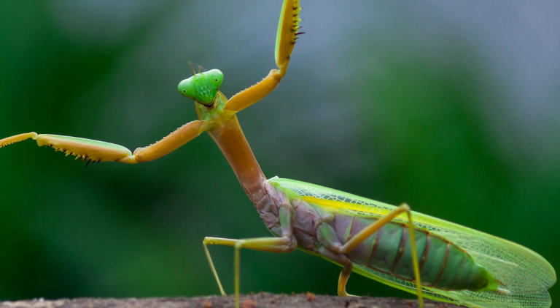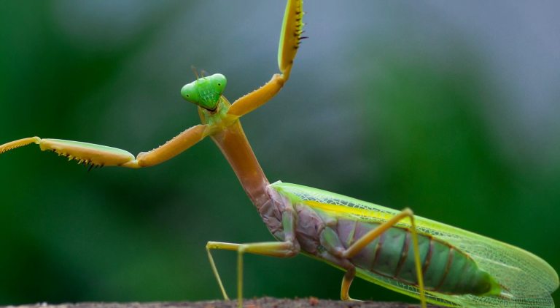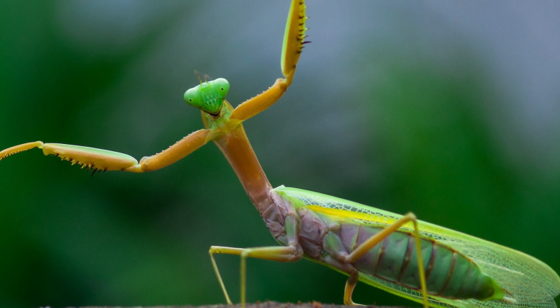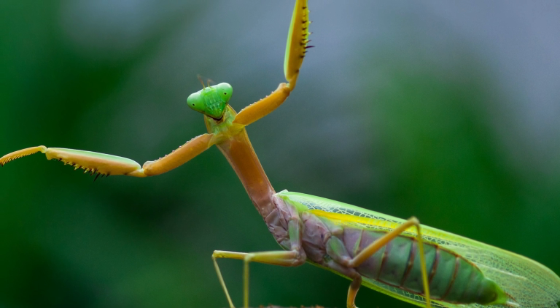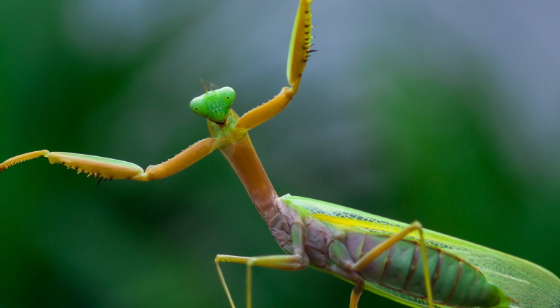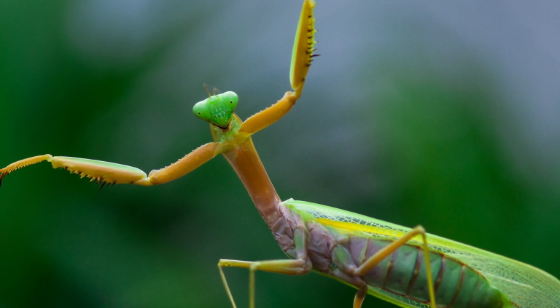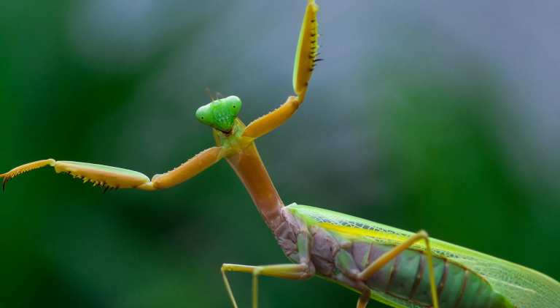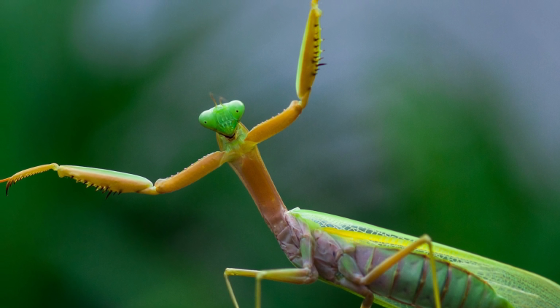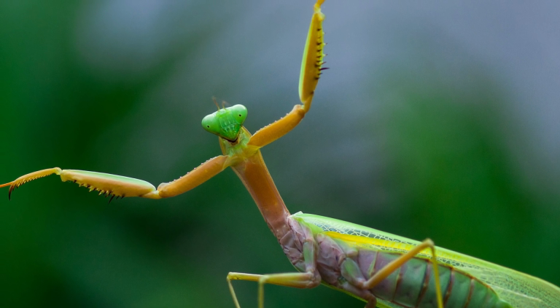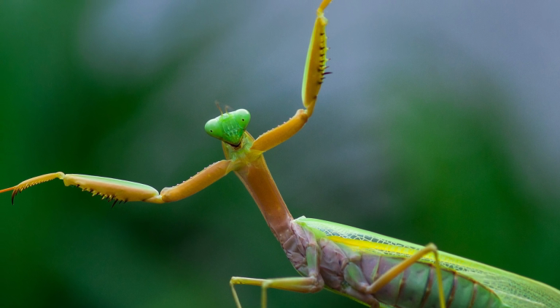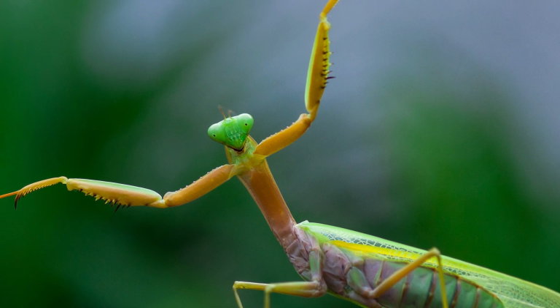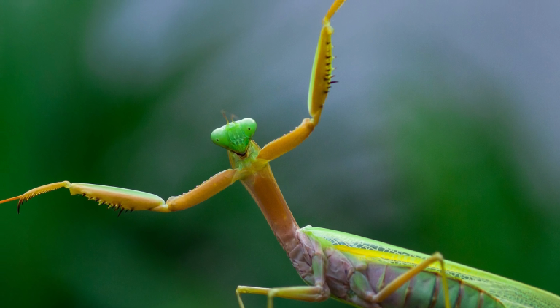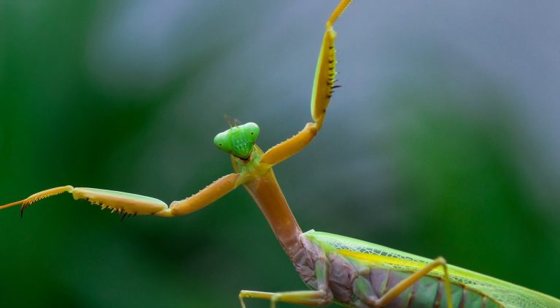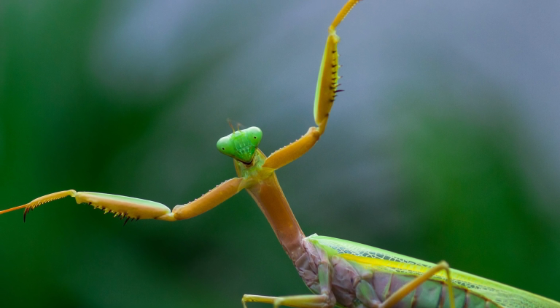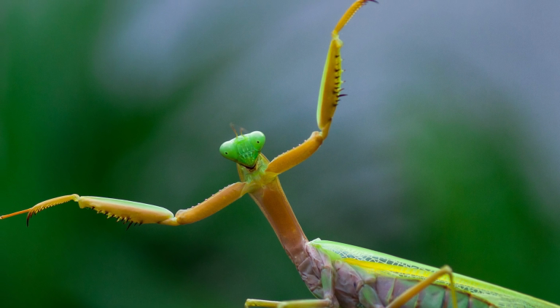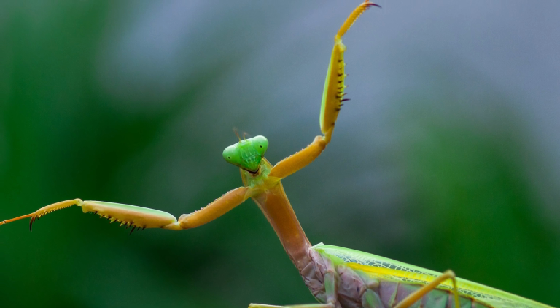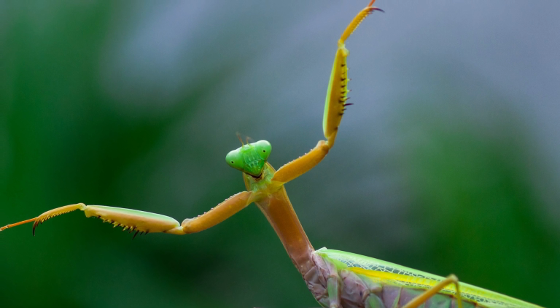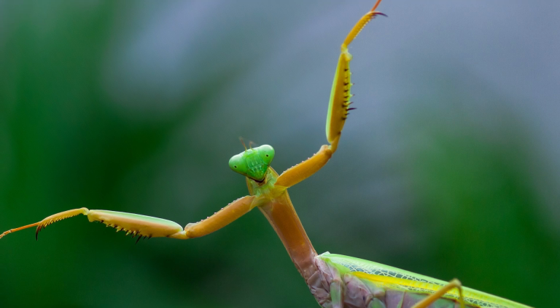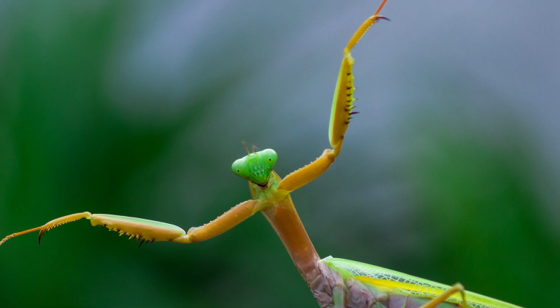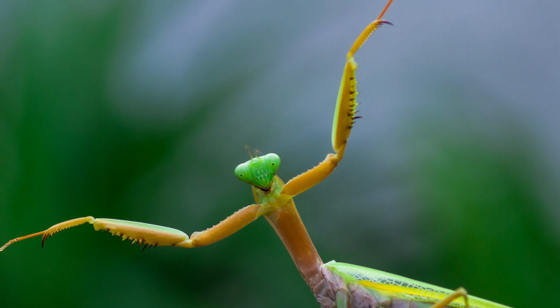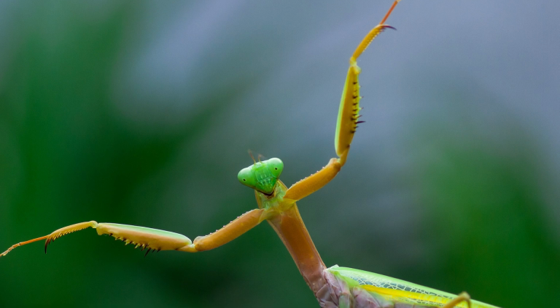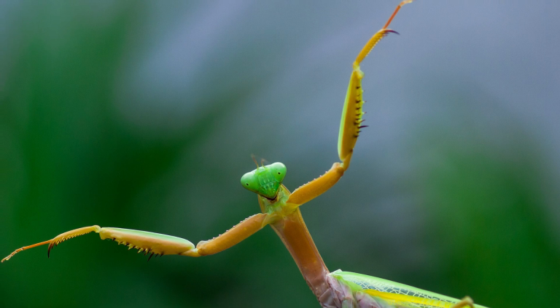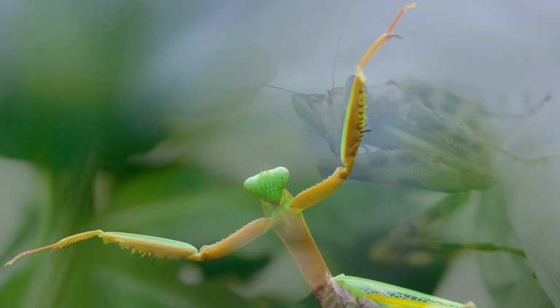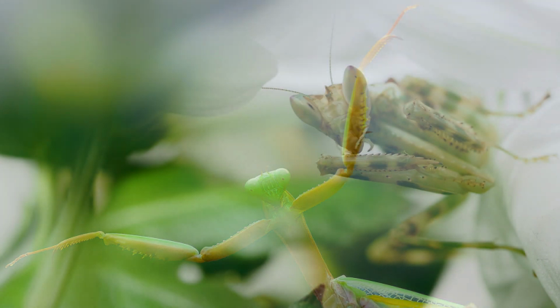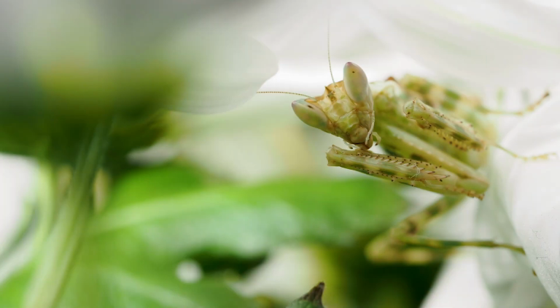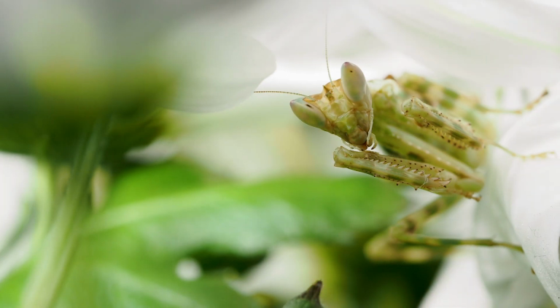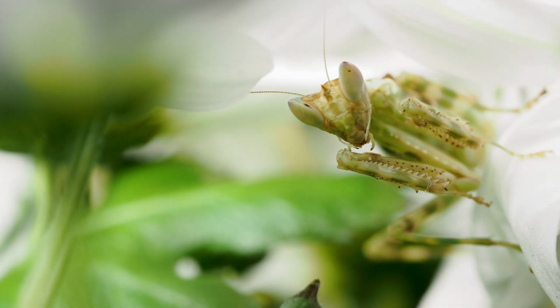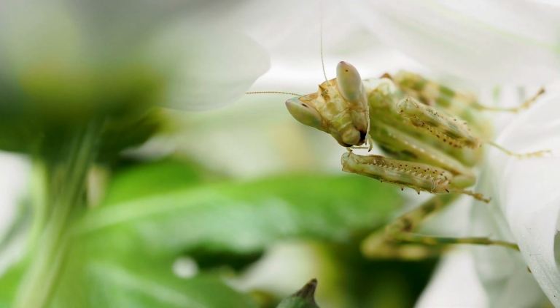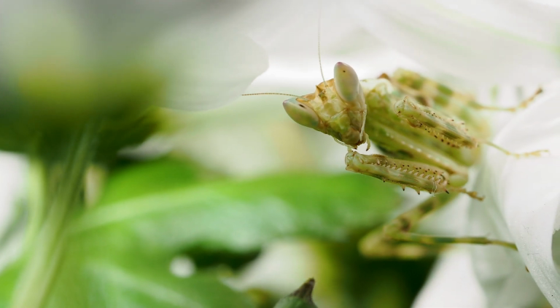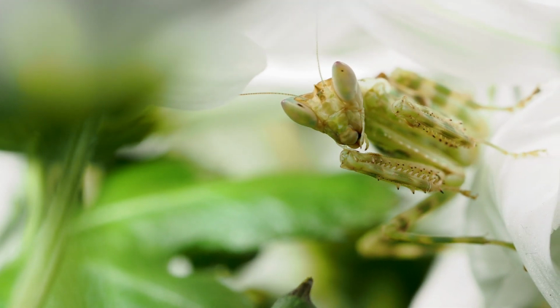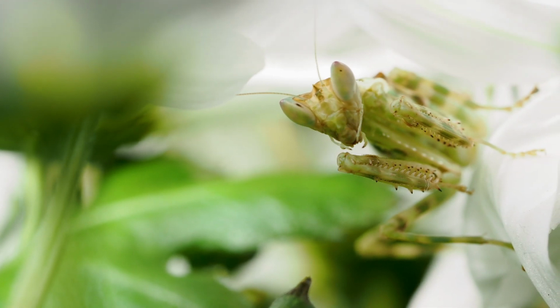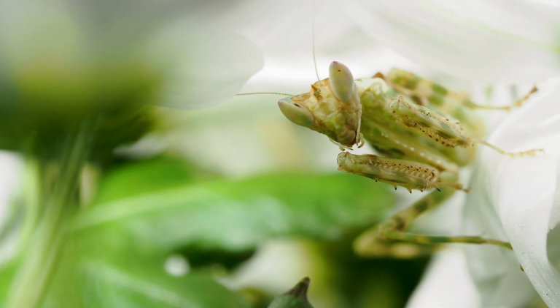Praying mantises are not capable of sustained flight like birds or butterflies, but they can fly for short distances.